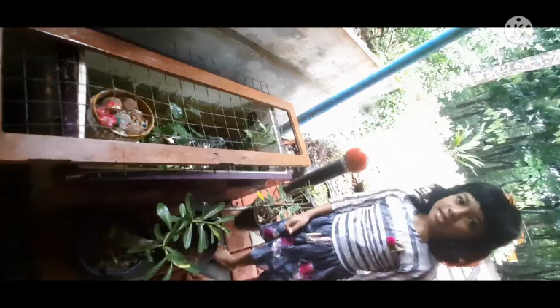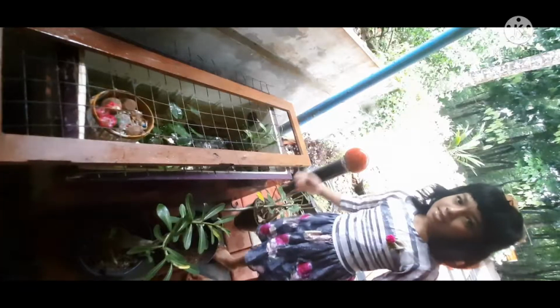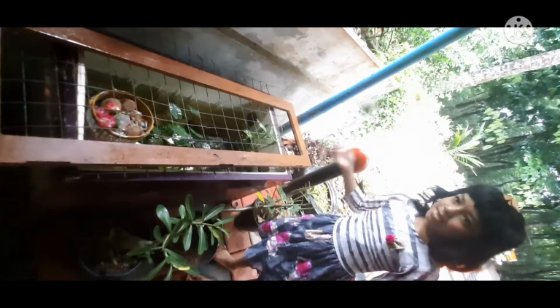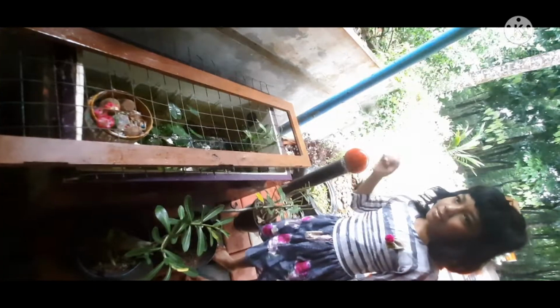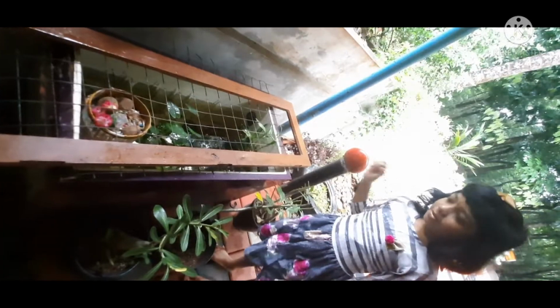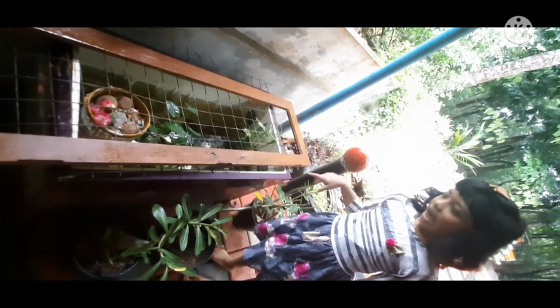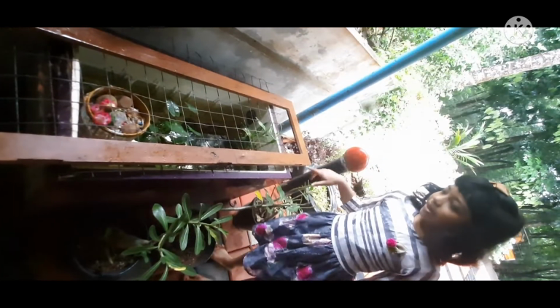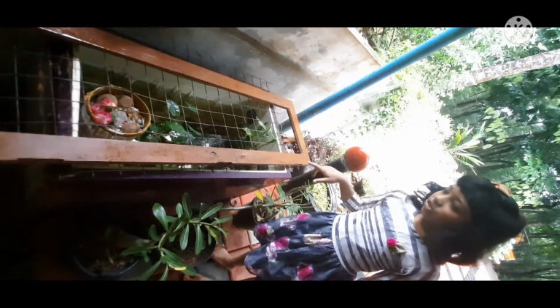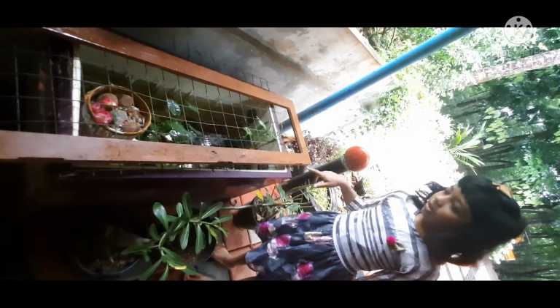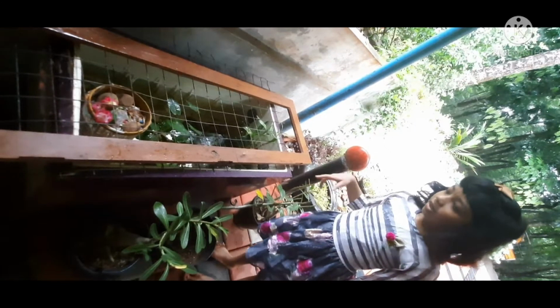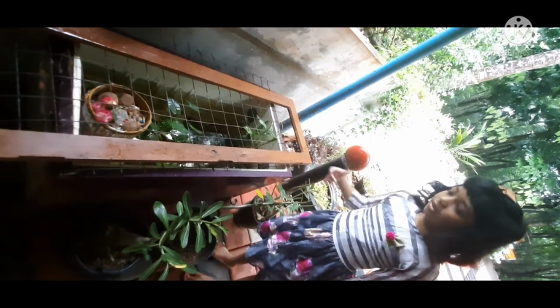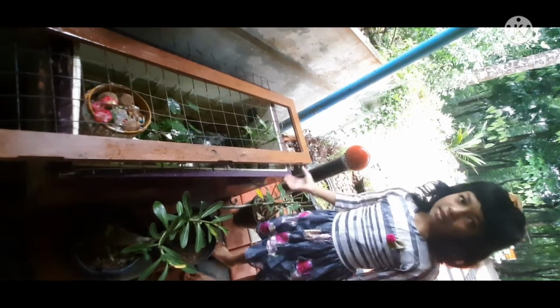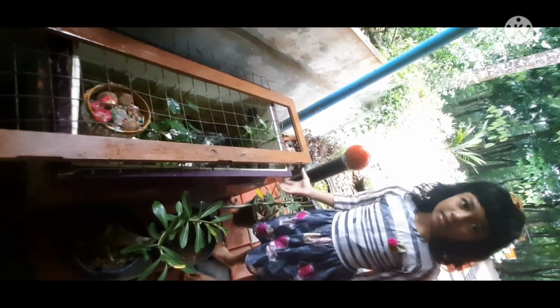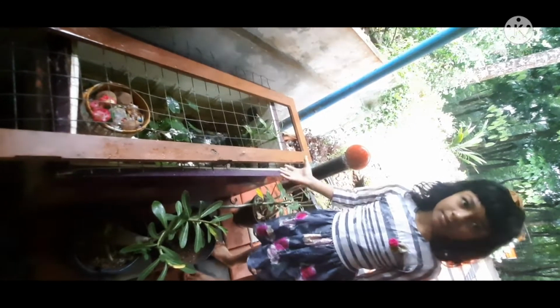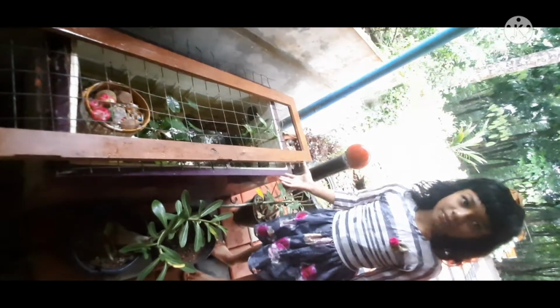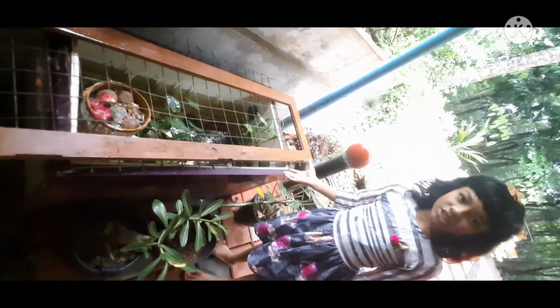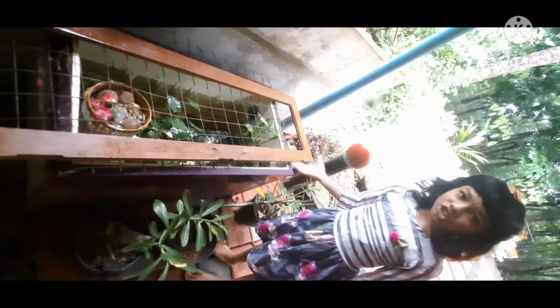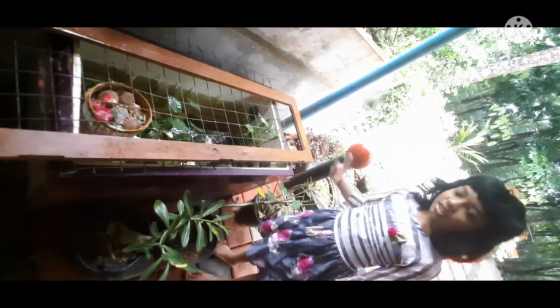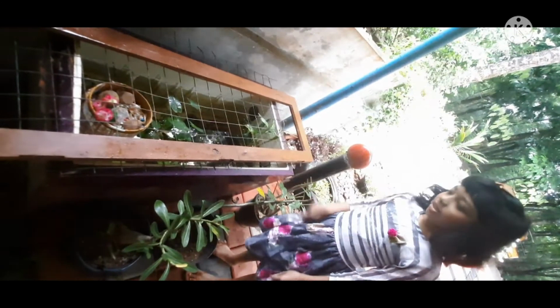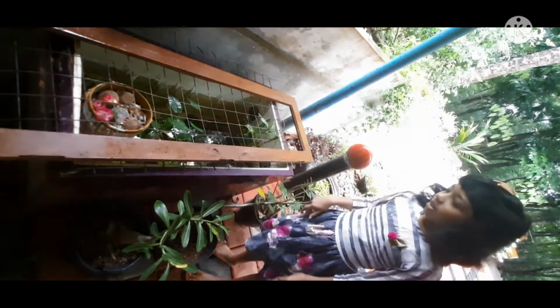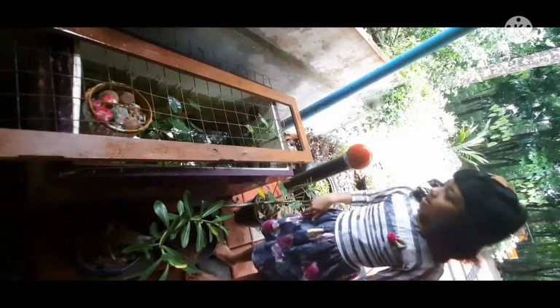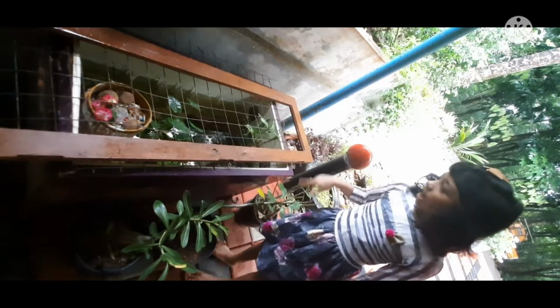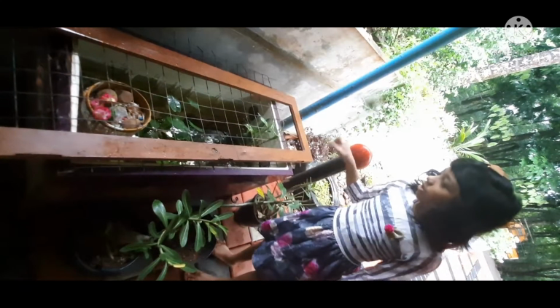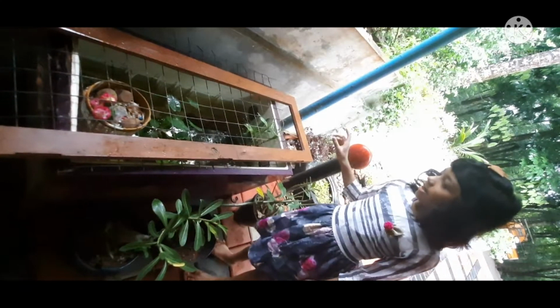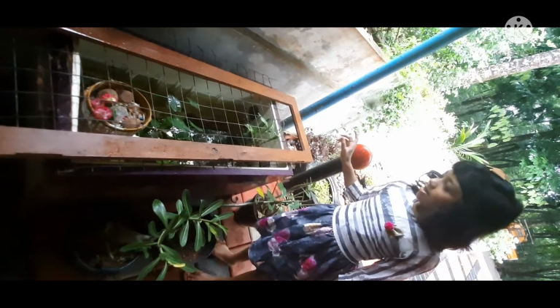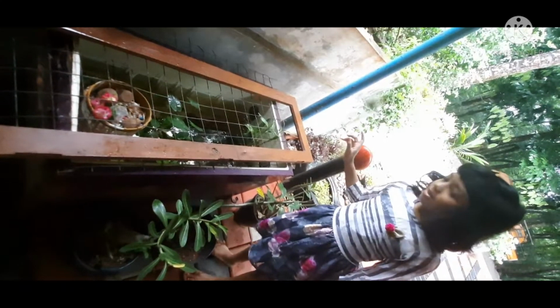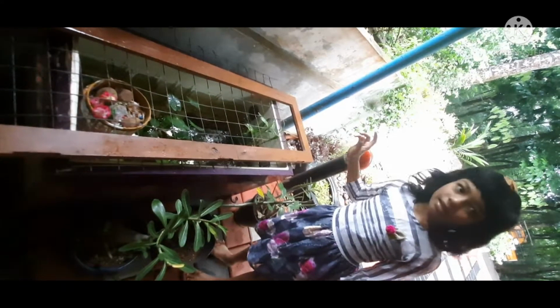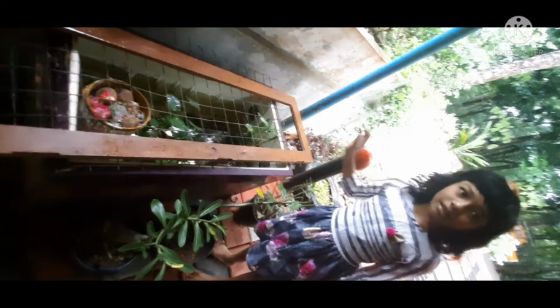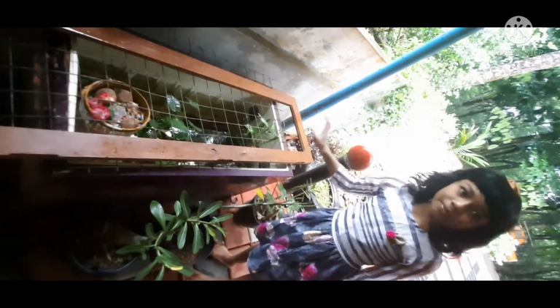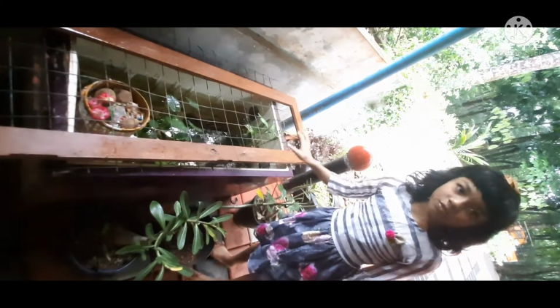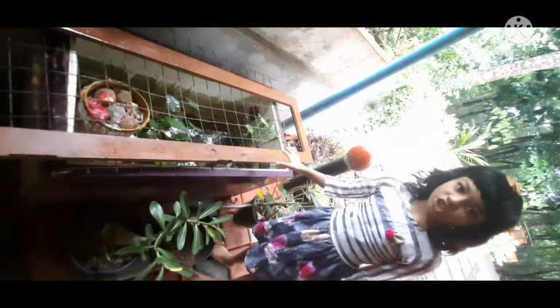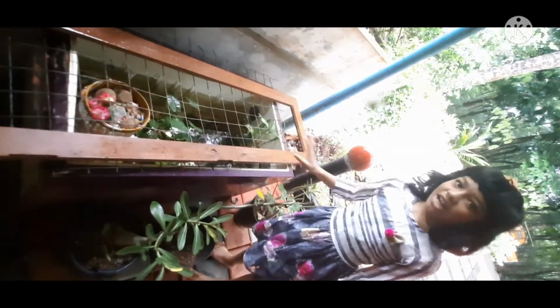This is a damaged fridge. Now we use it as a fish tank.